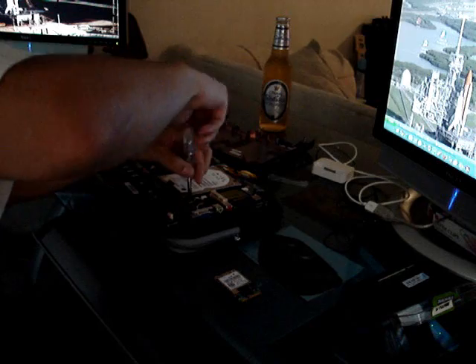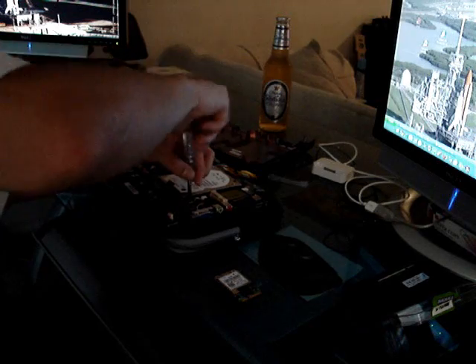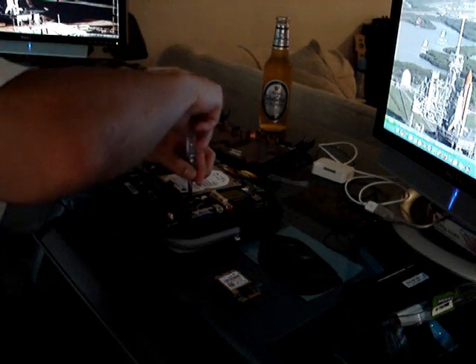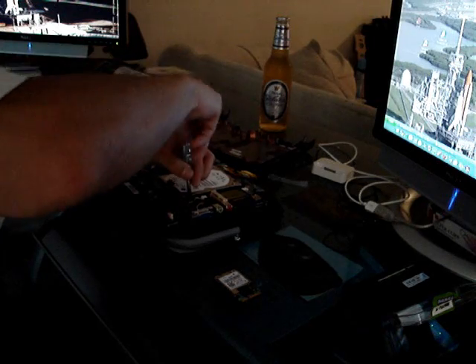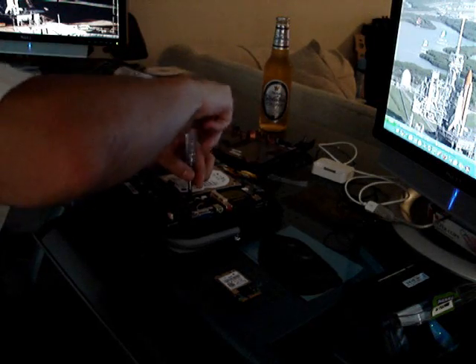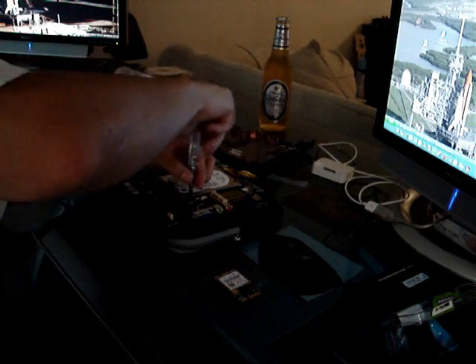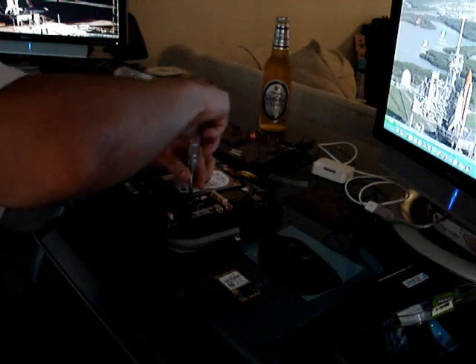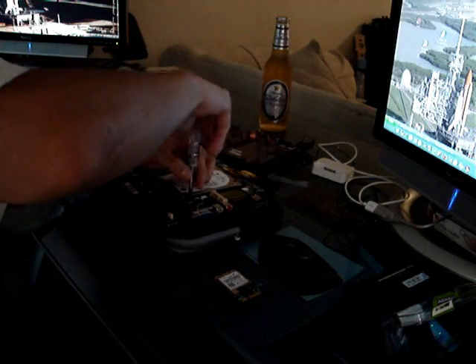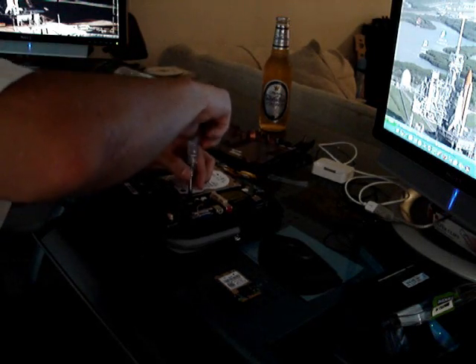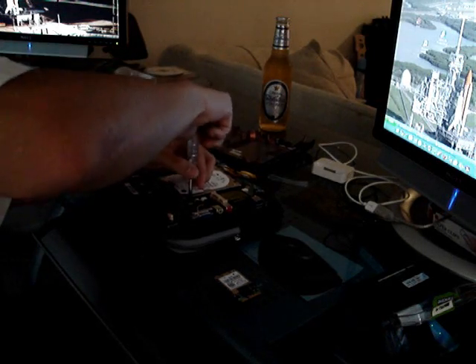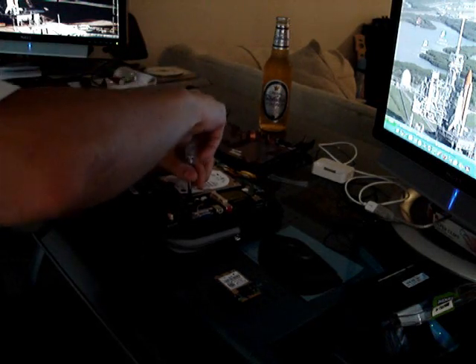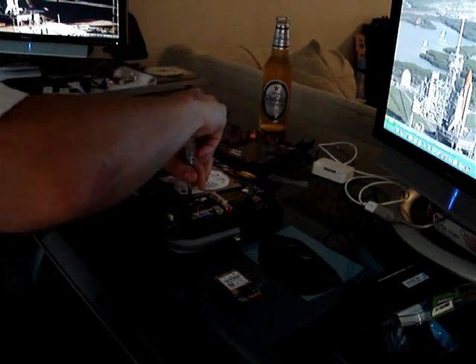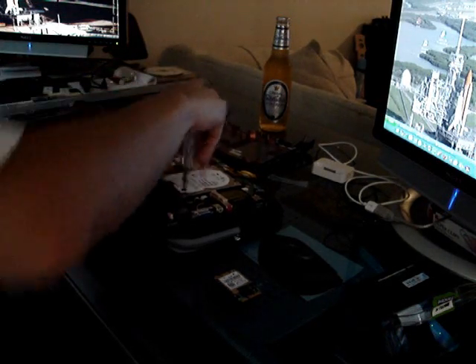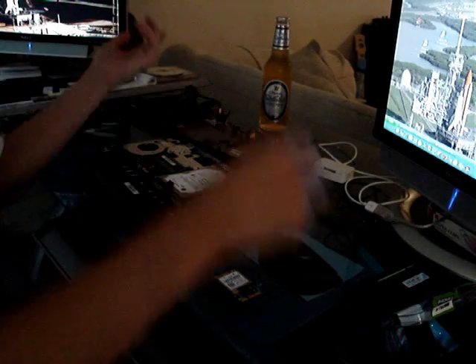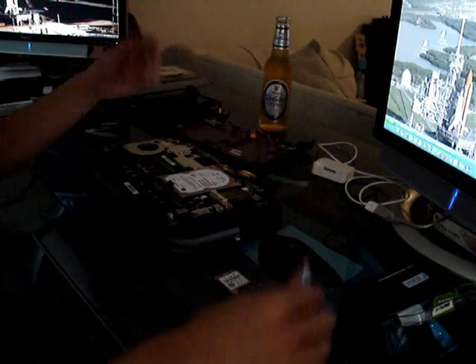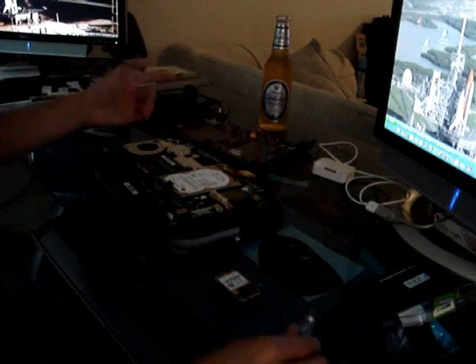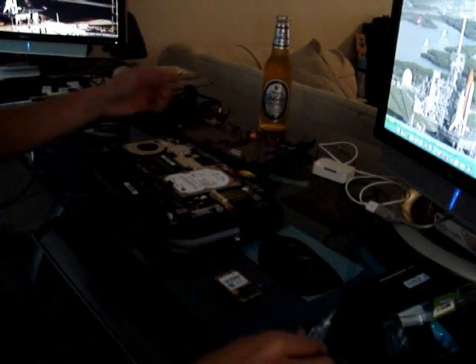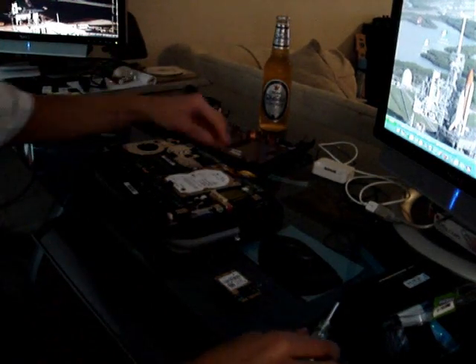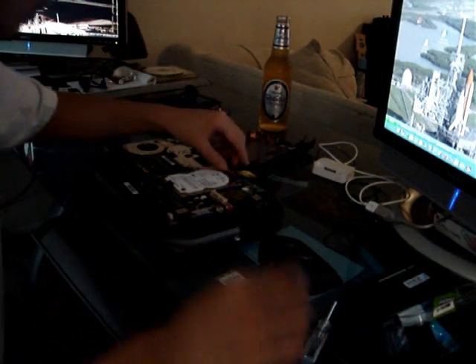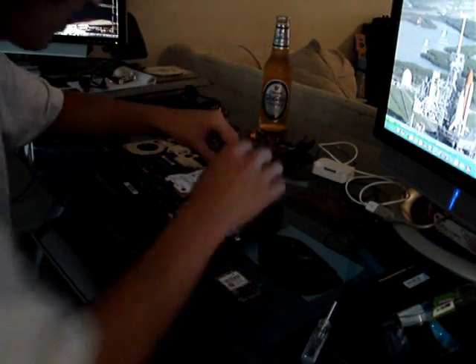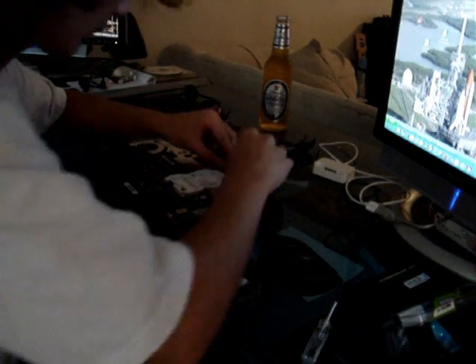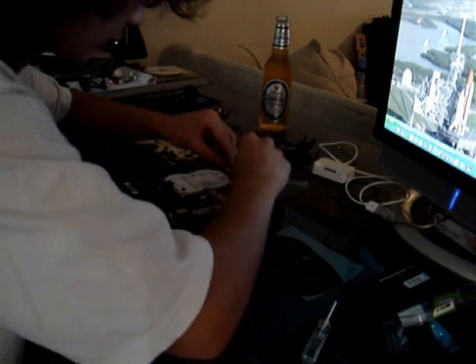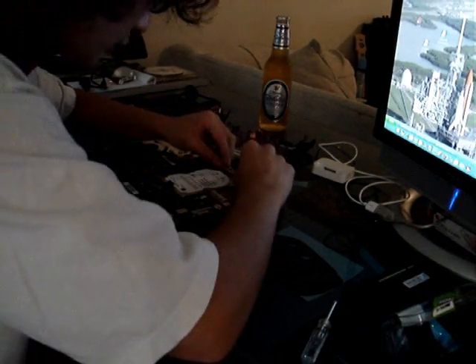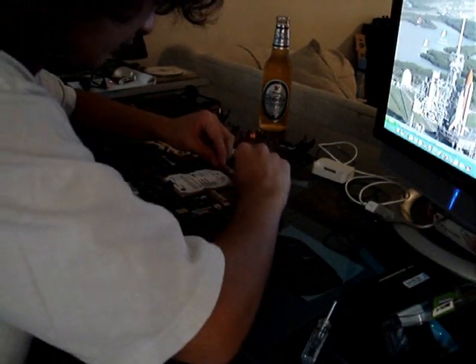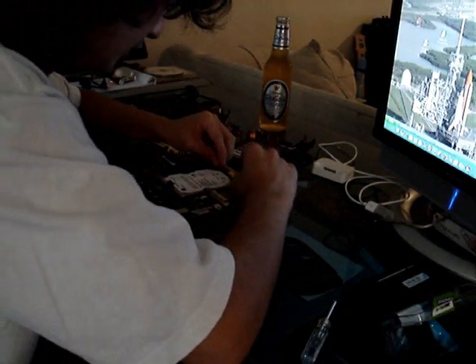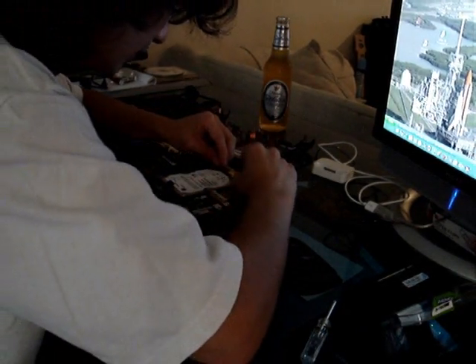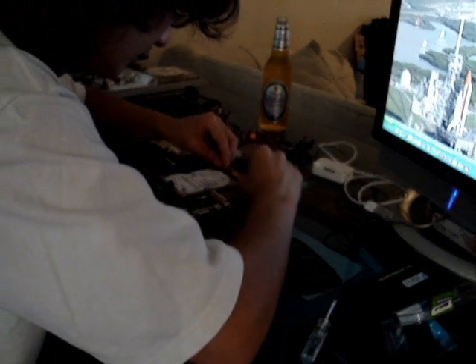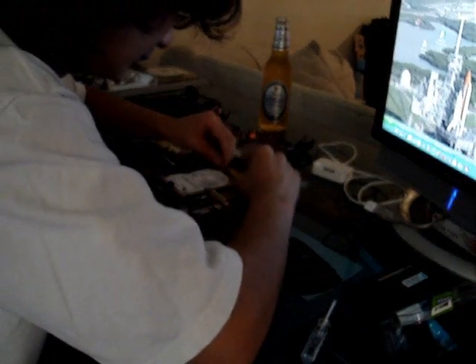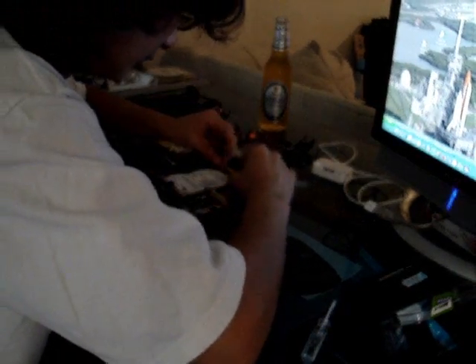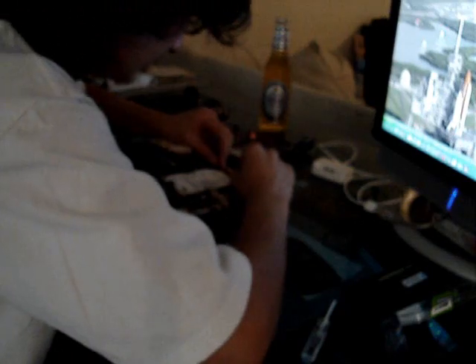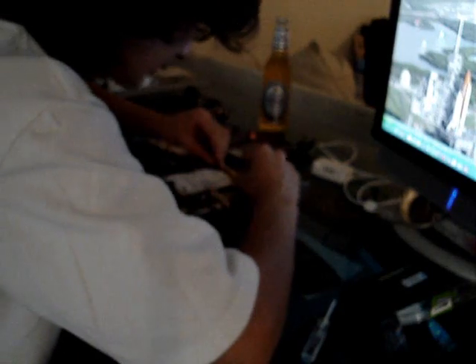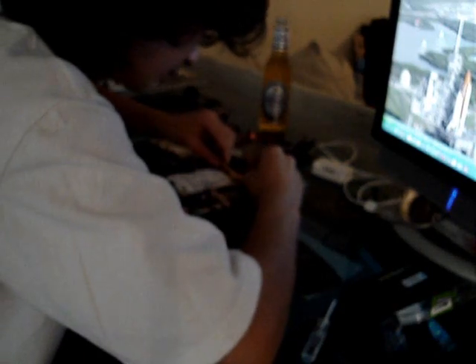There's one screw. Bada bing, bada boom — we swapped out the hard drive right there. That's all done now.